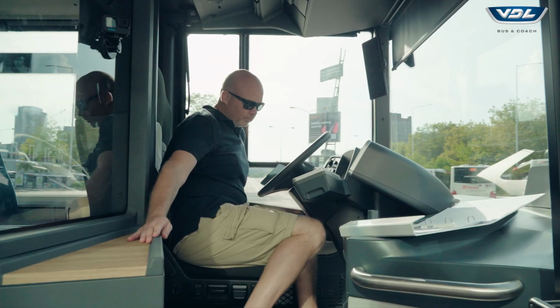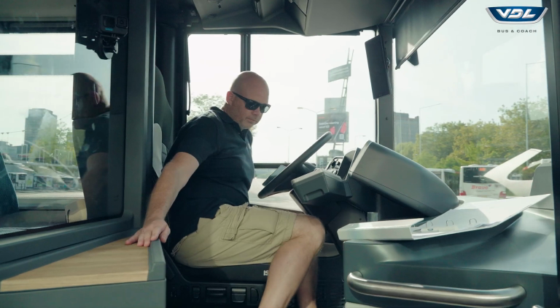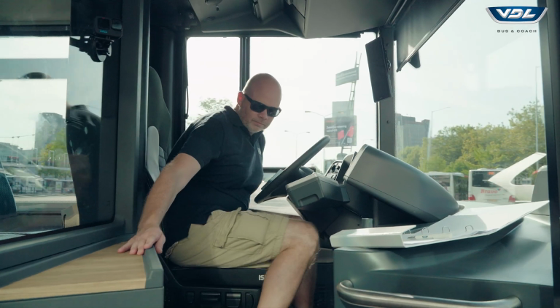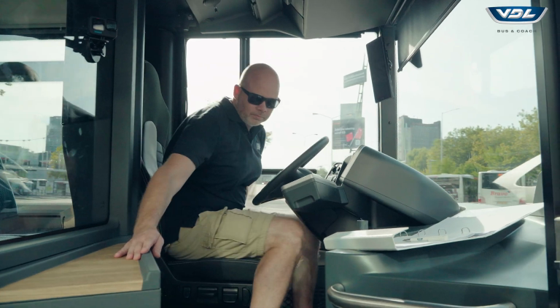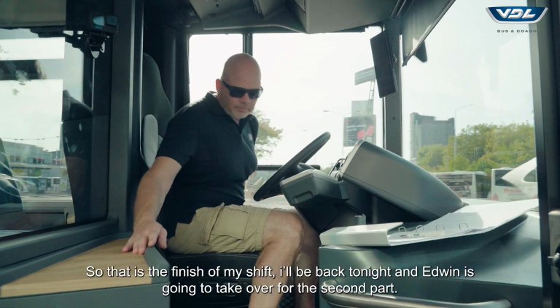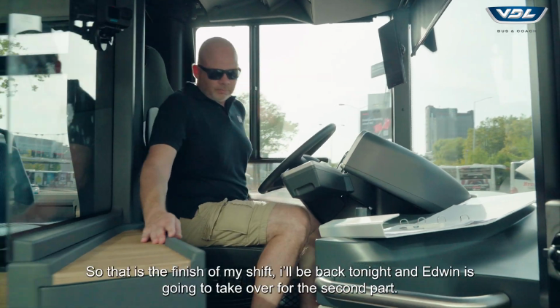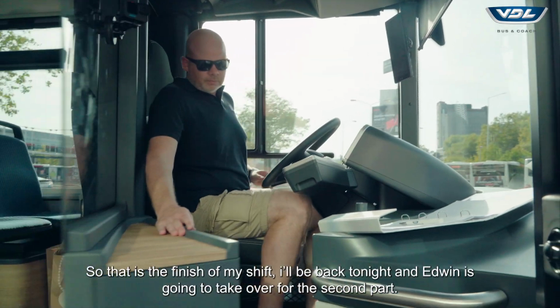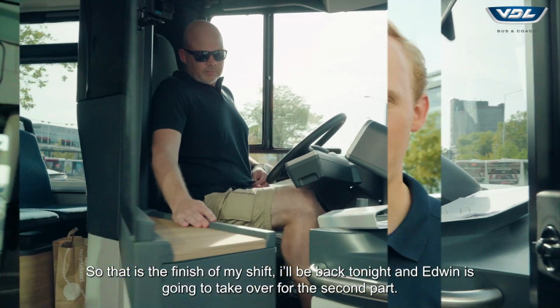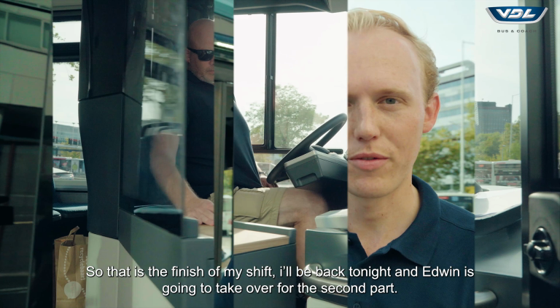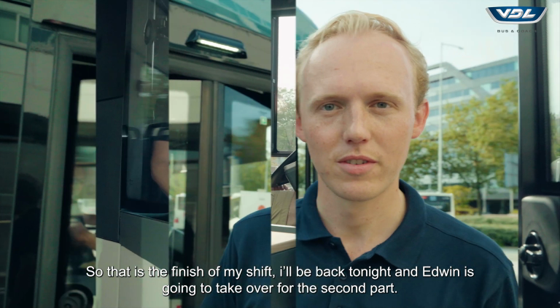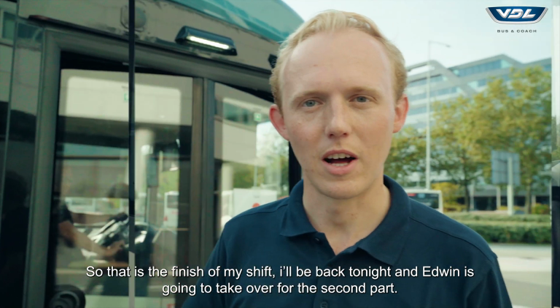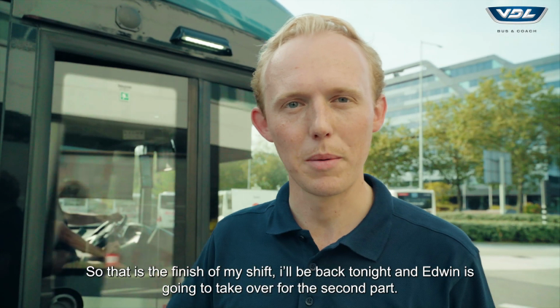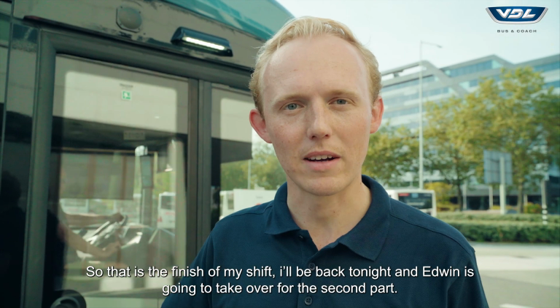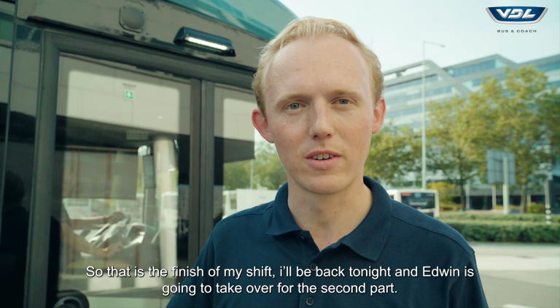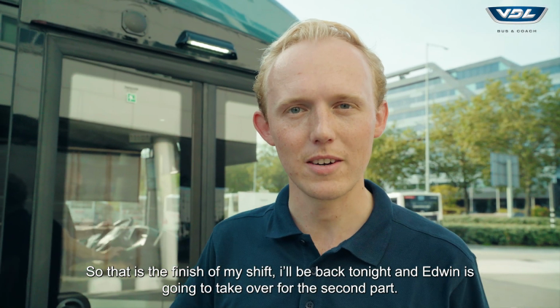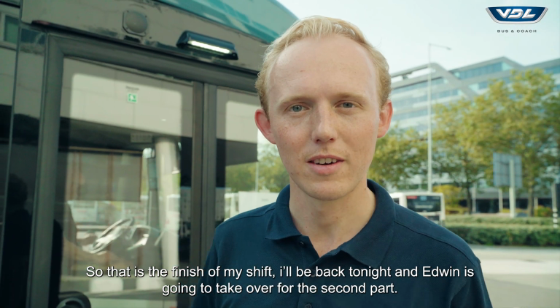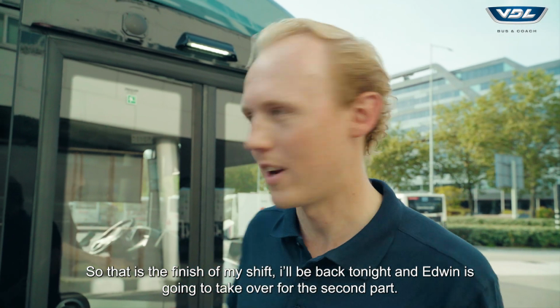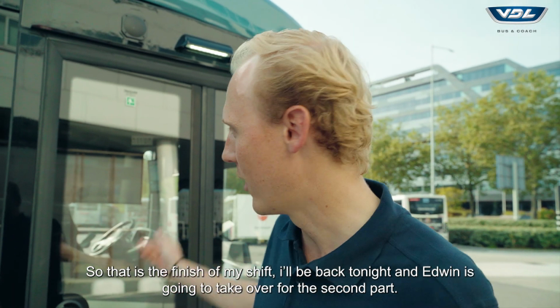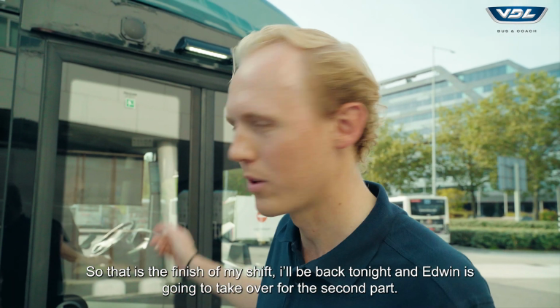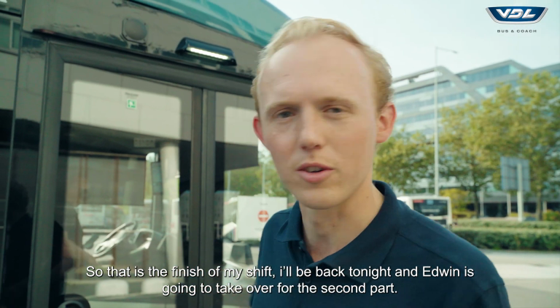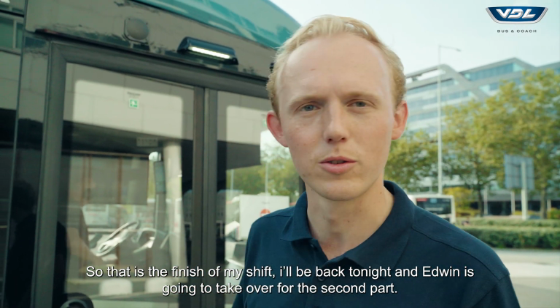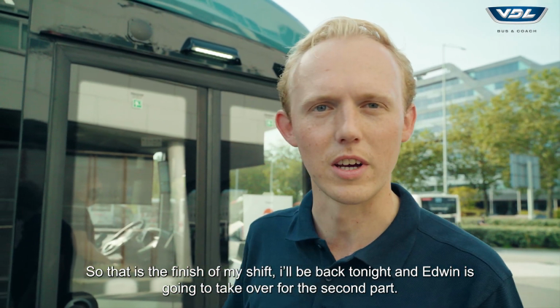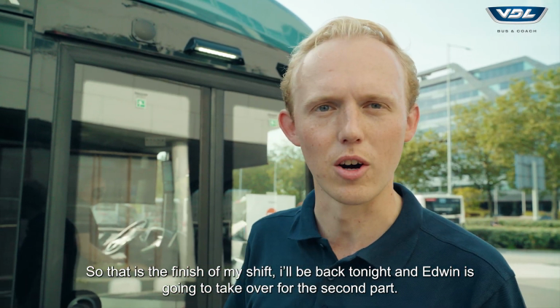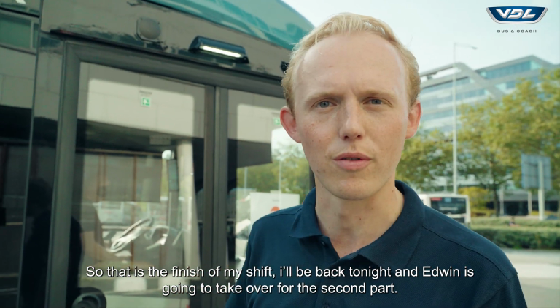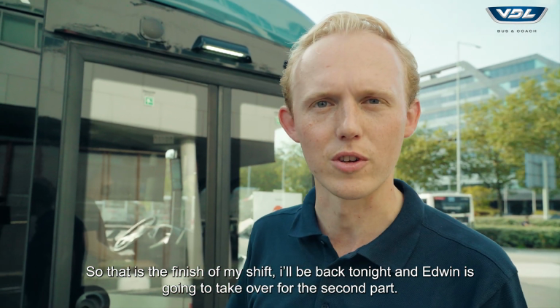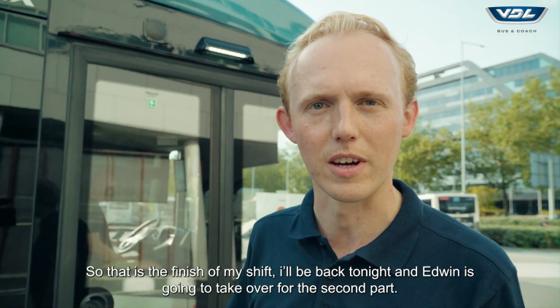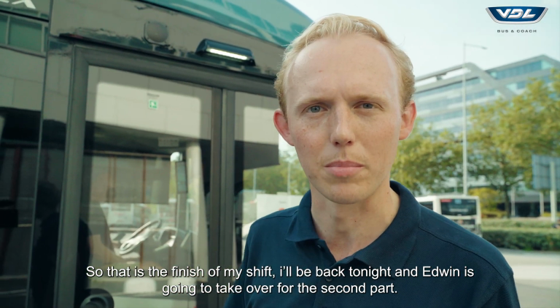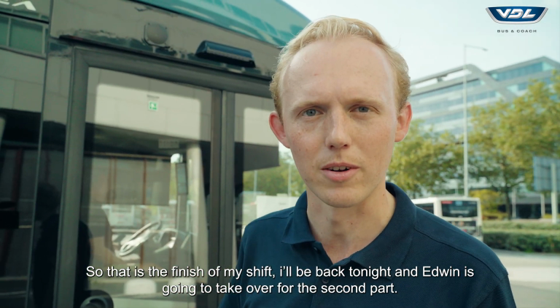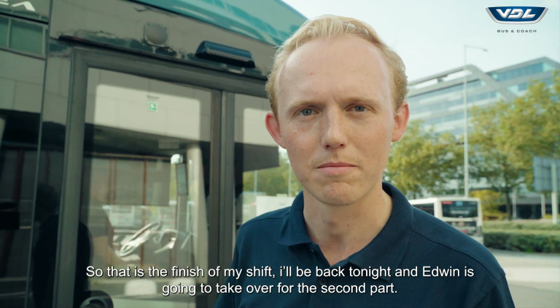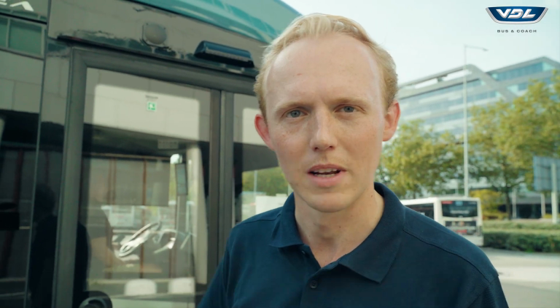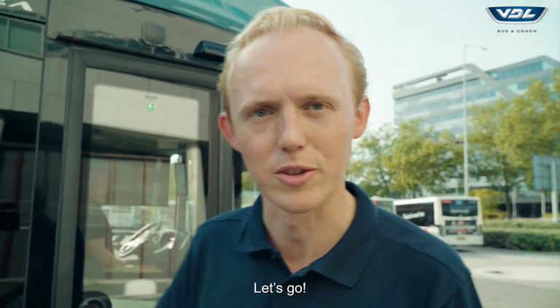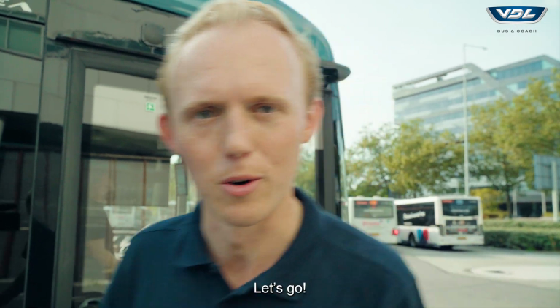That's the finish of my shift. I'll be back tonight and now Edwin is going to take over for the second part.